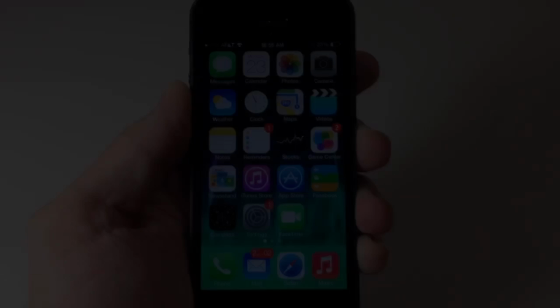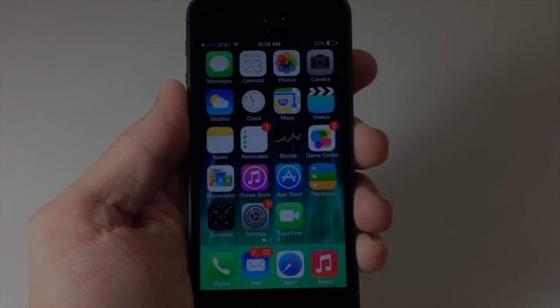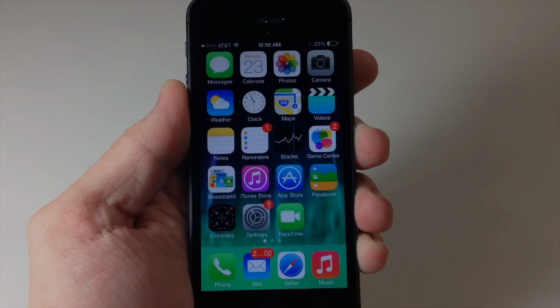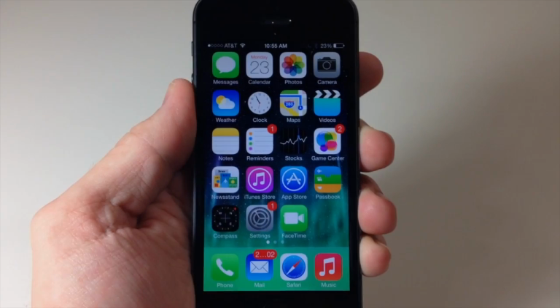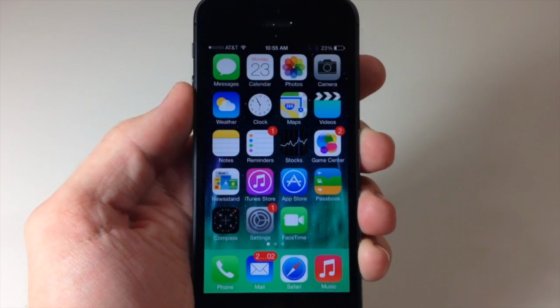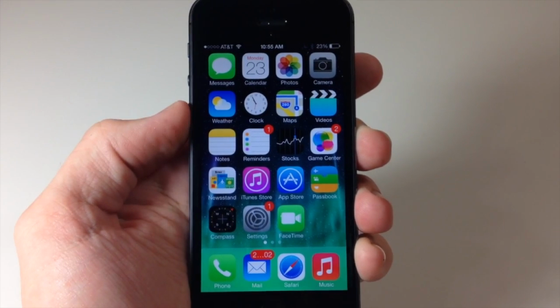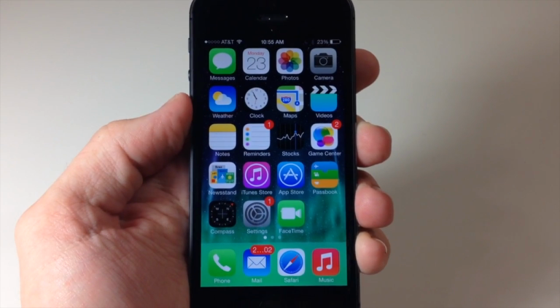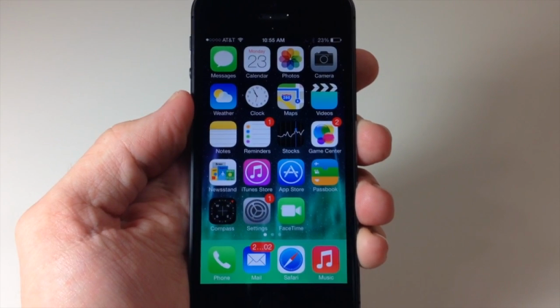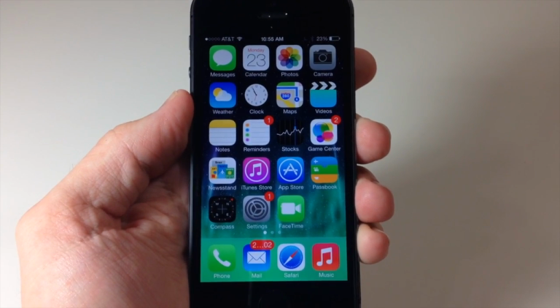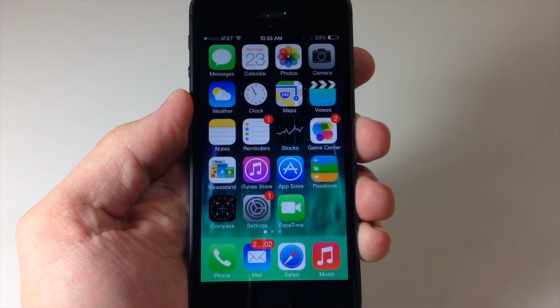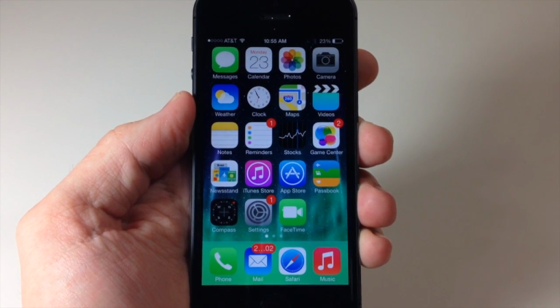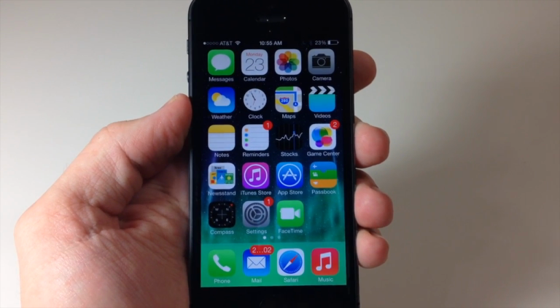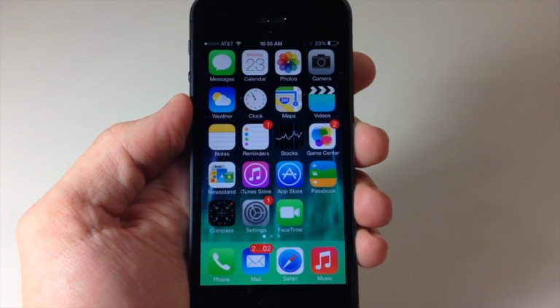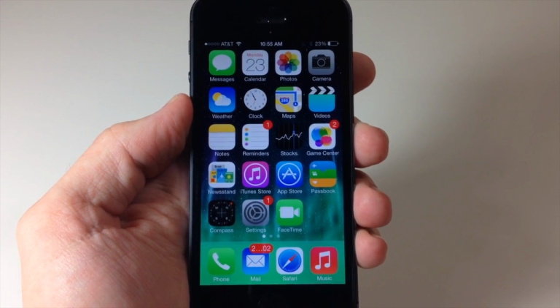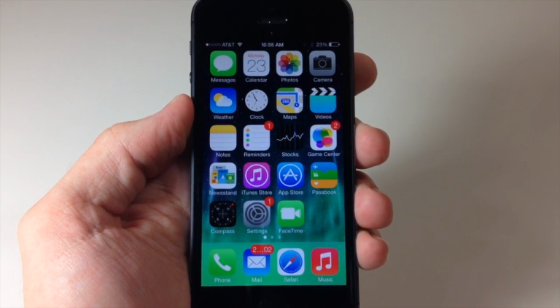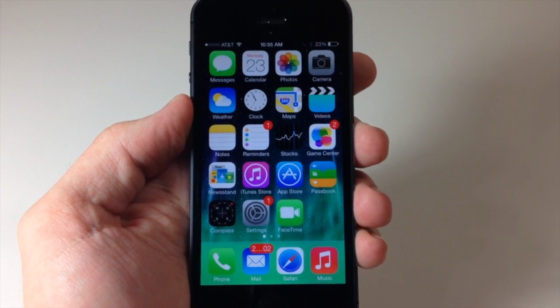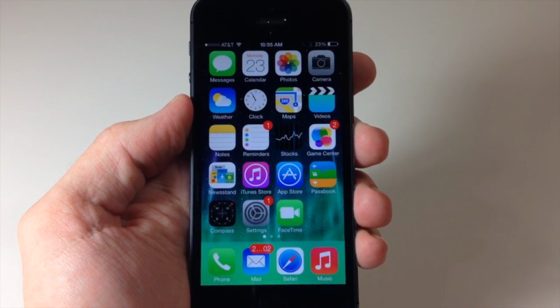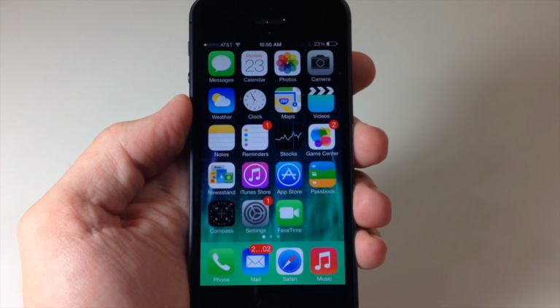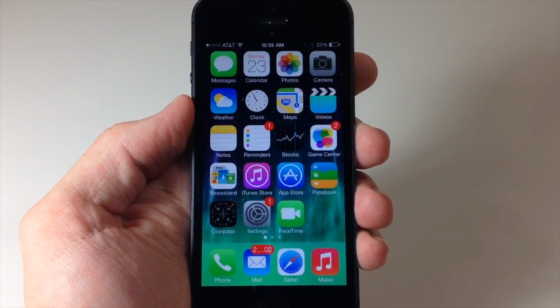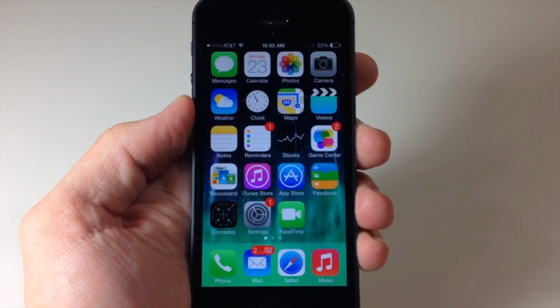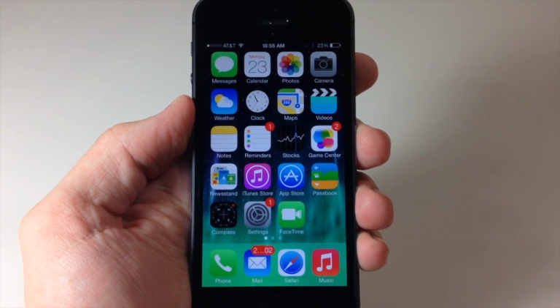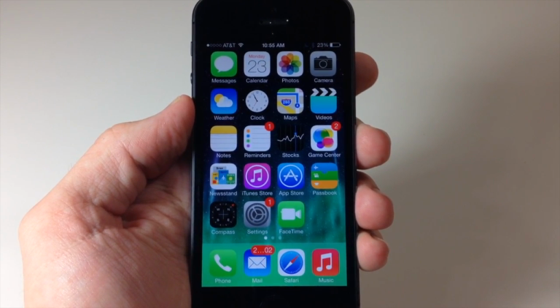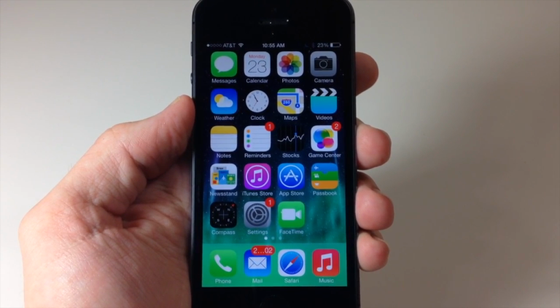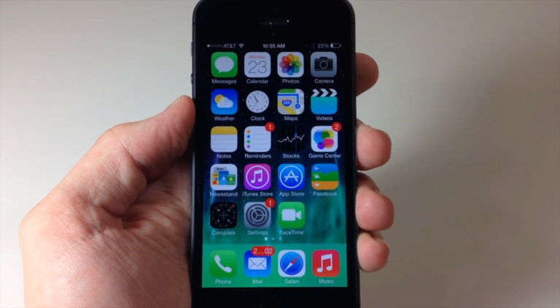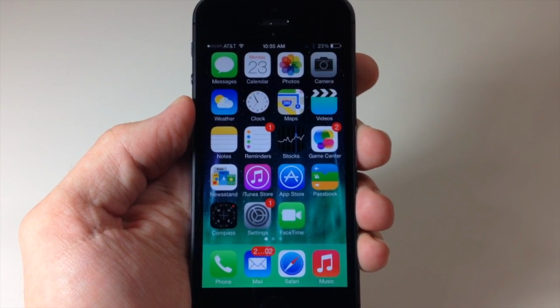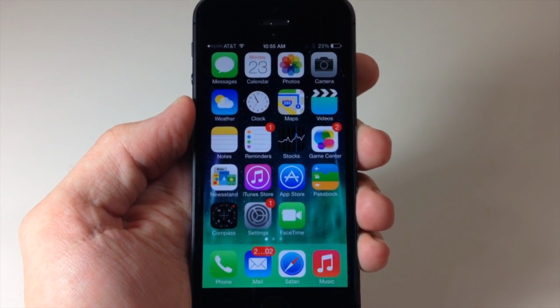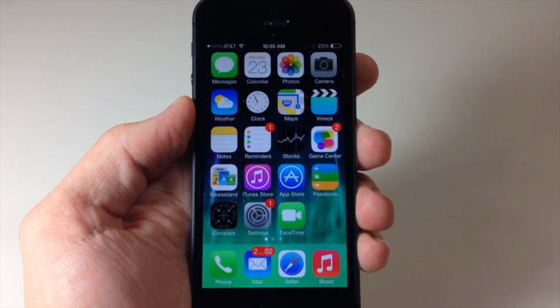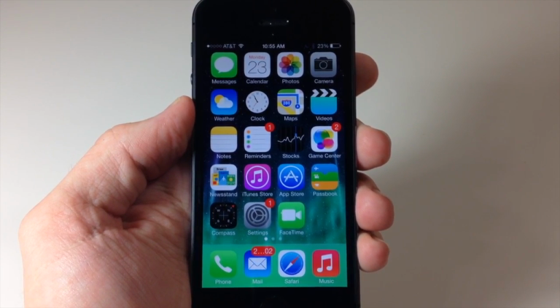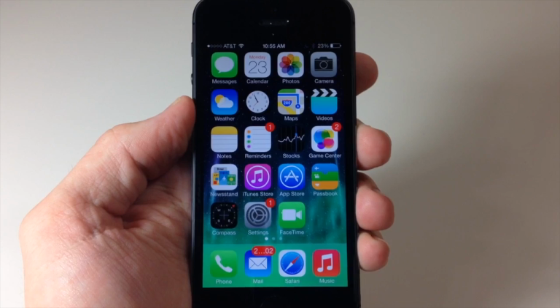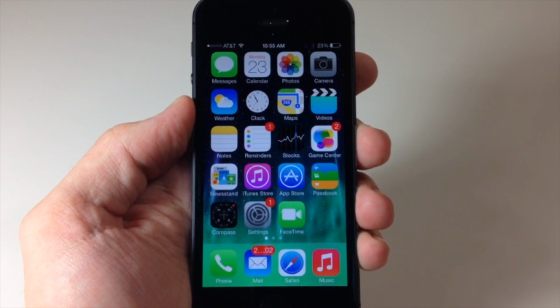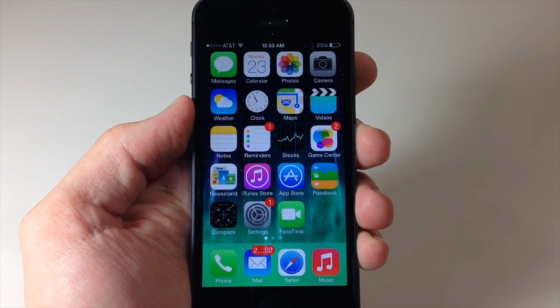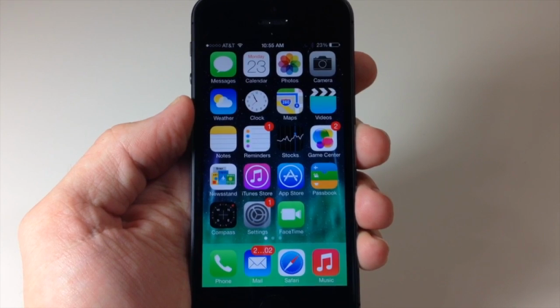What's up YouTube, this is iTweeks here and today I'm going to be showing you guys how to bypass the 5 fingerprint limit on the iPhone 5S Touch ID.